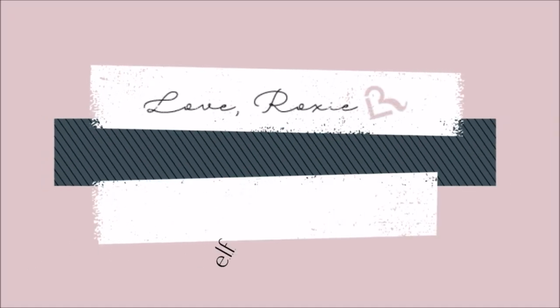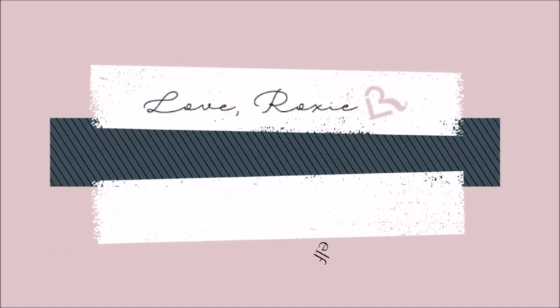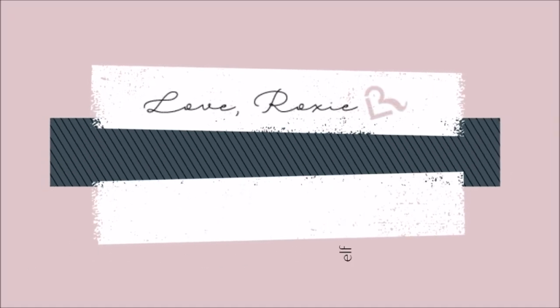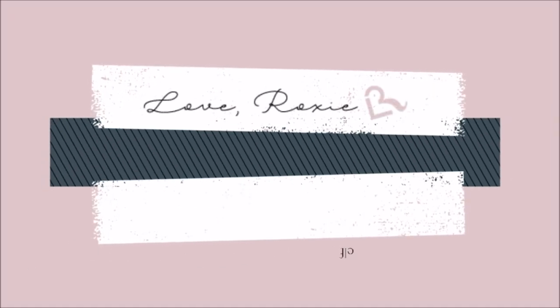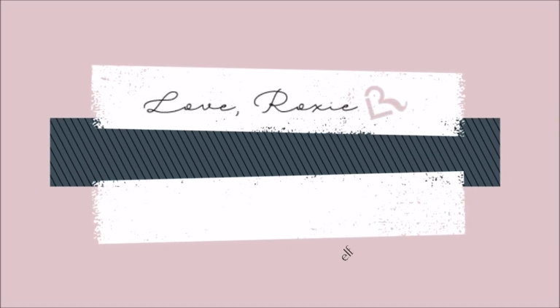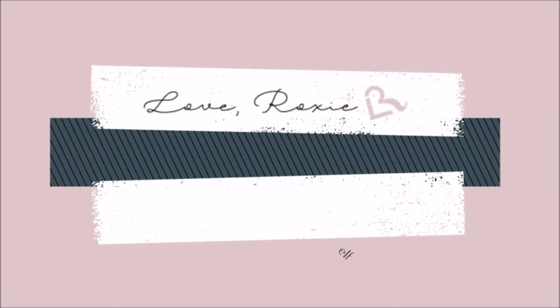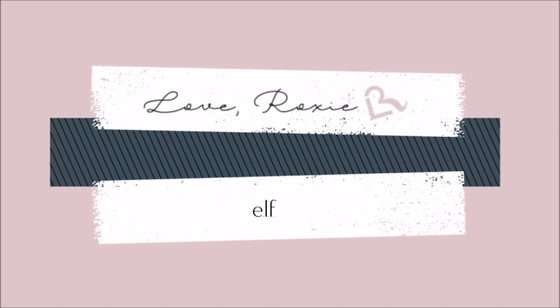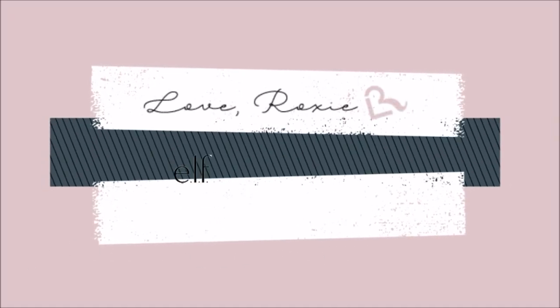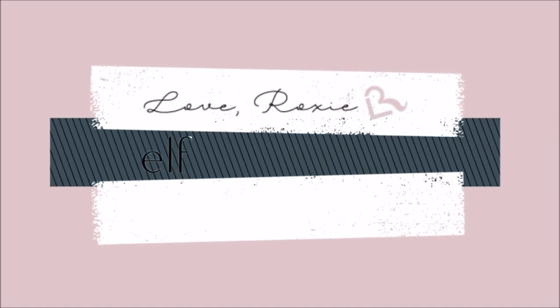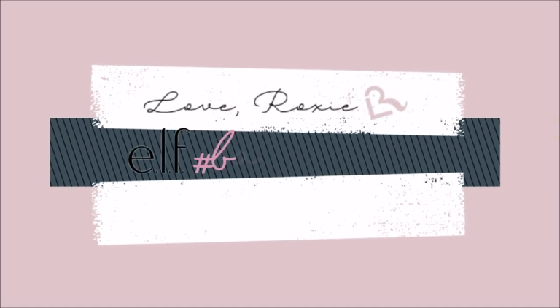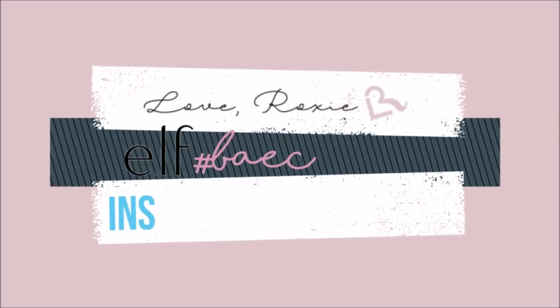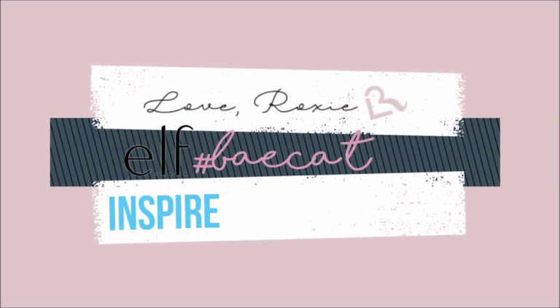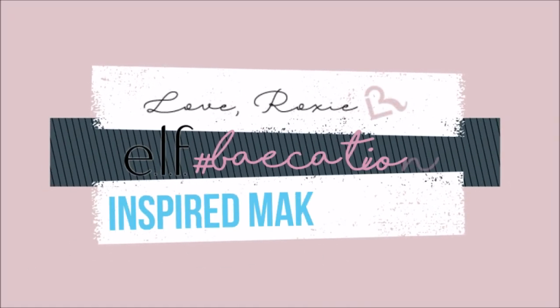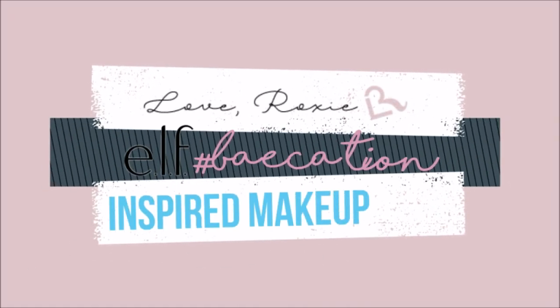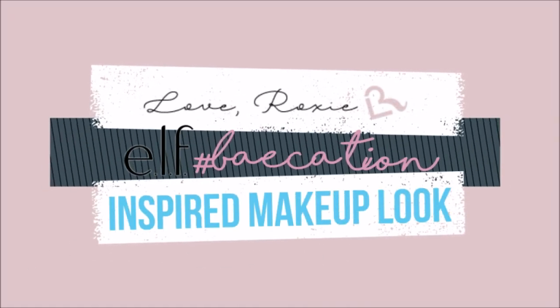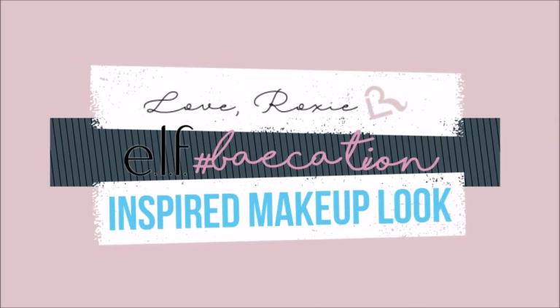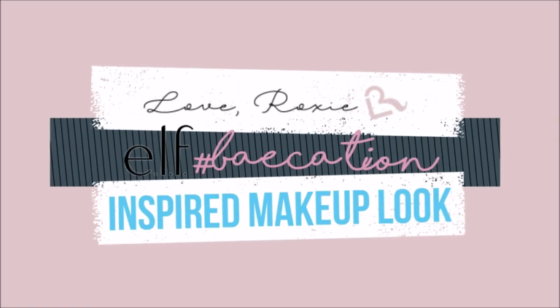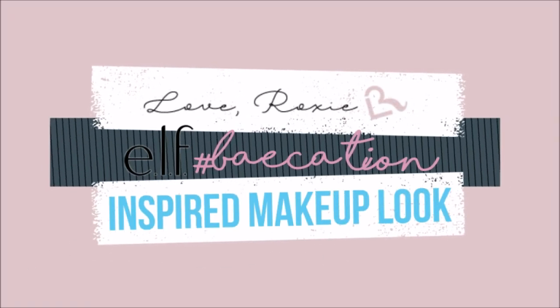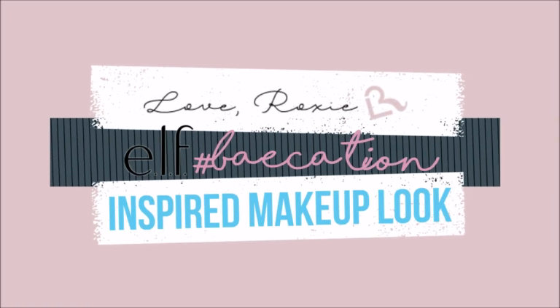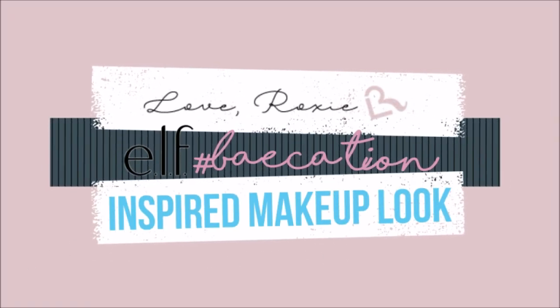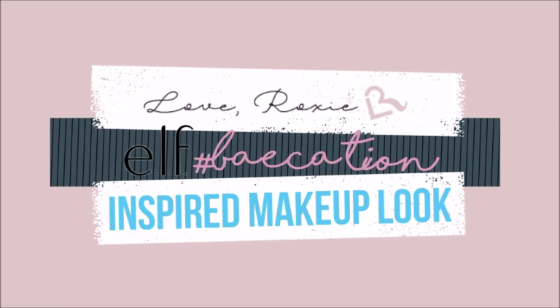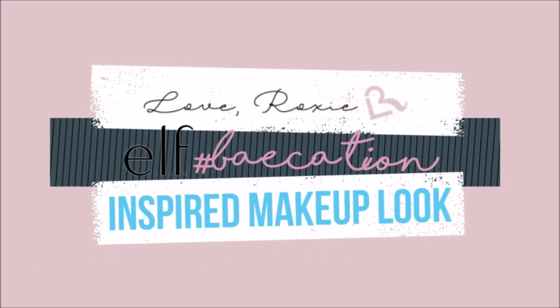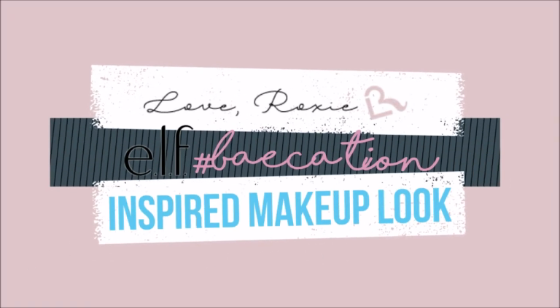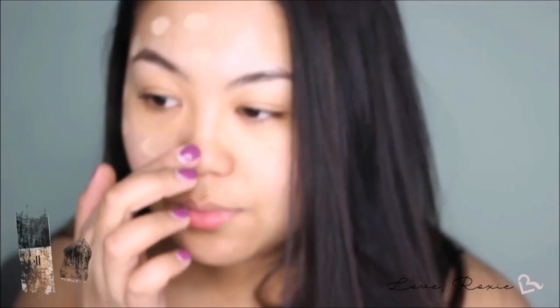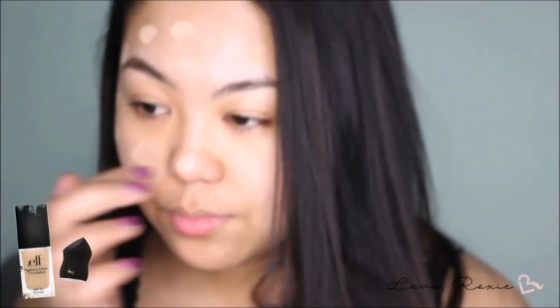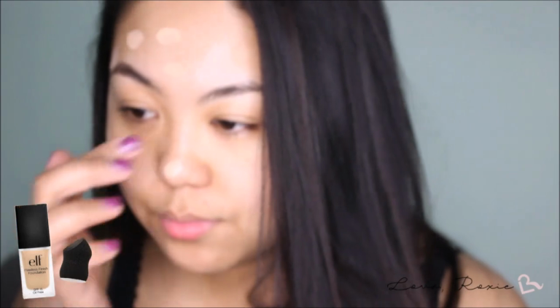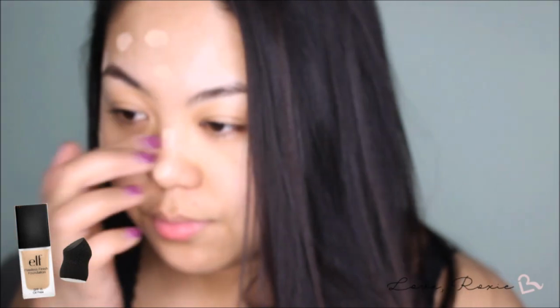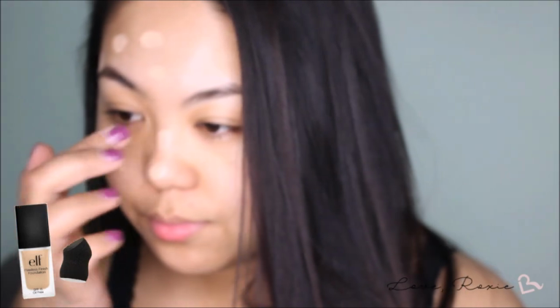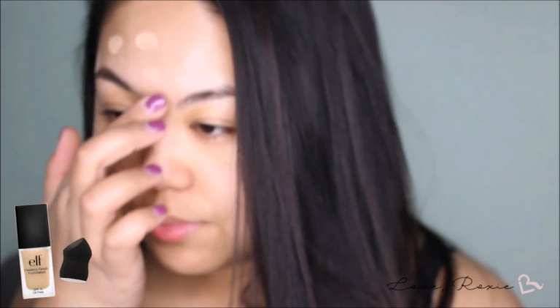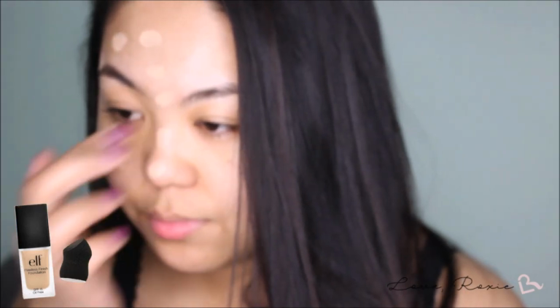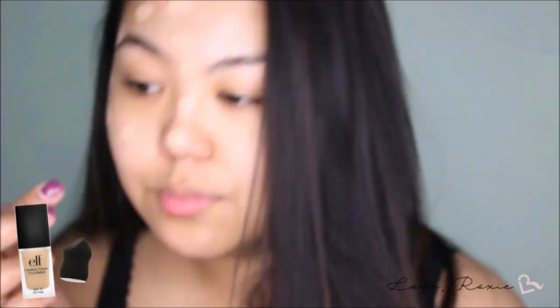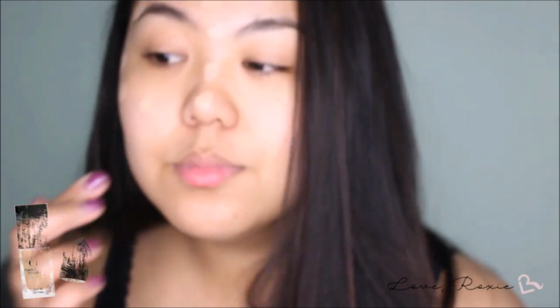Hey loves! Welcome back to my channel. Today I have a spring makeup look for you guys using all e.l.f. products.